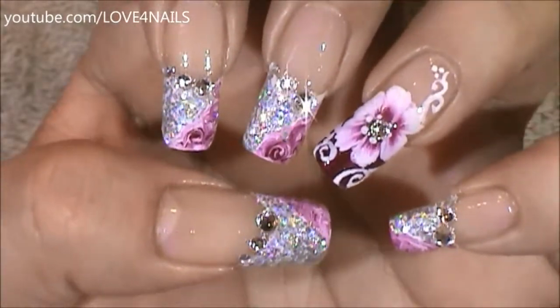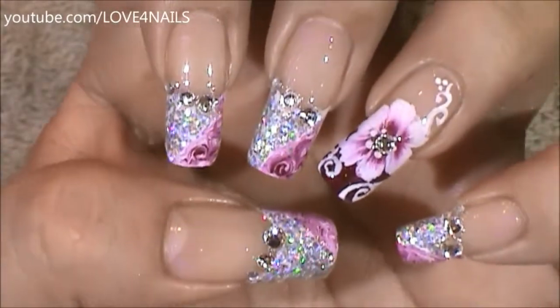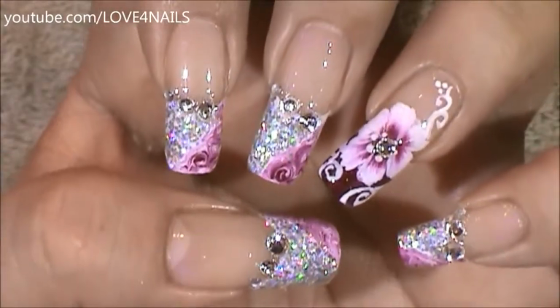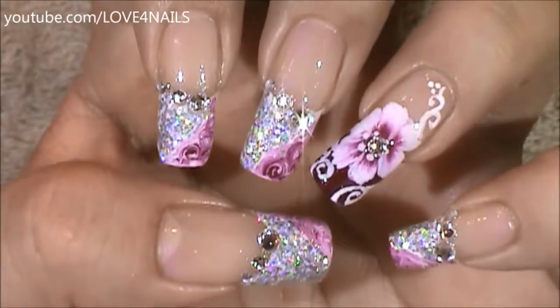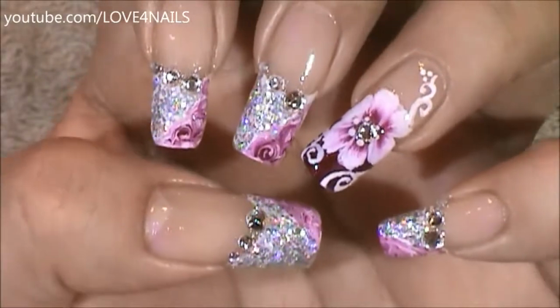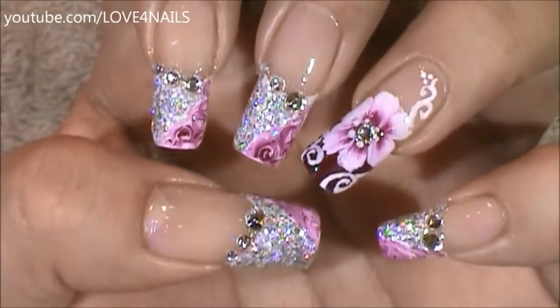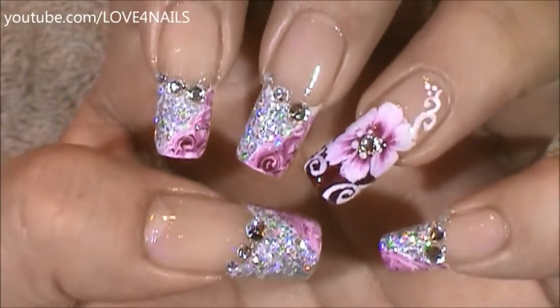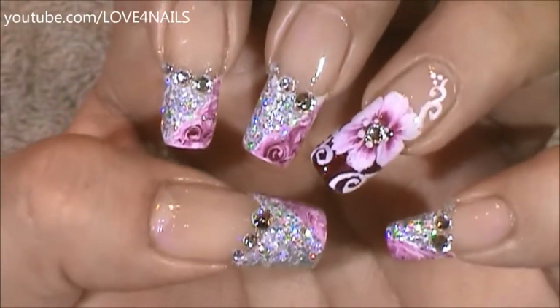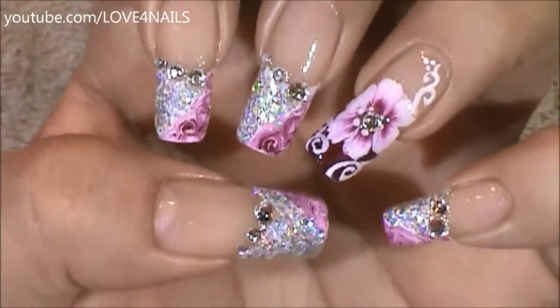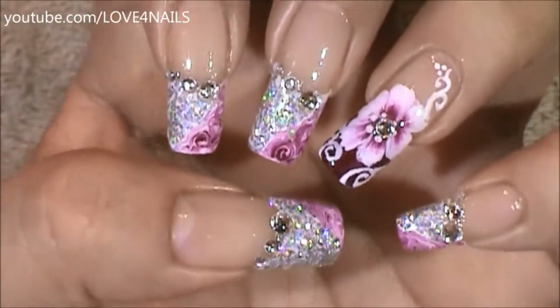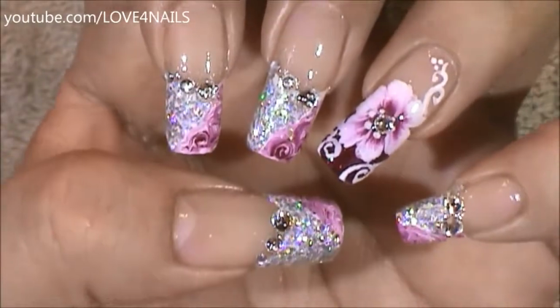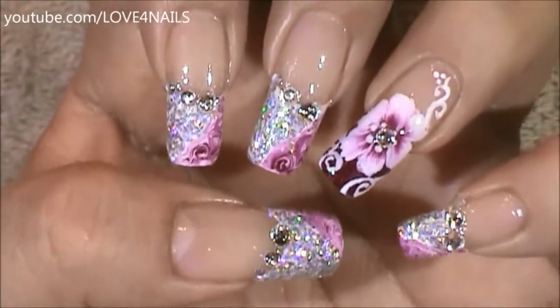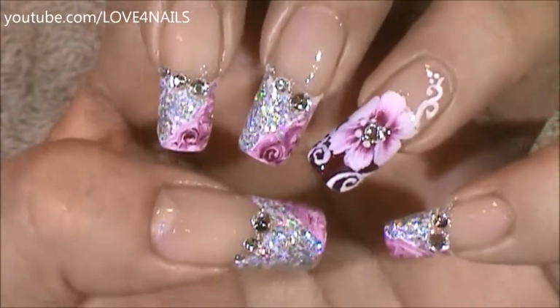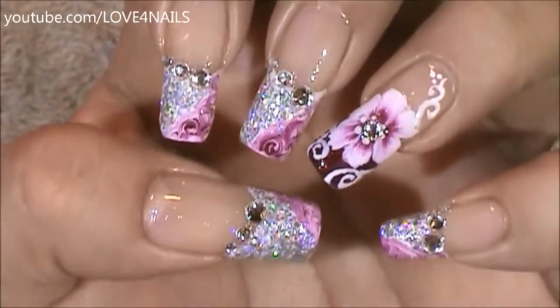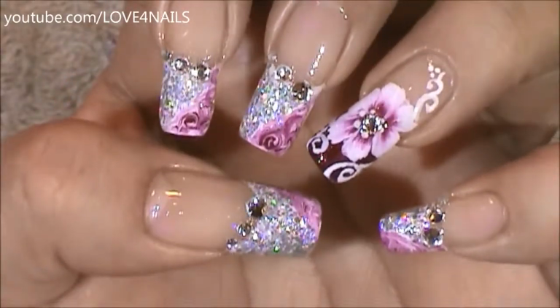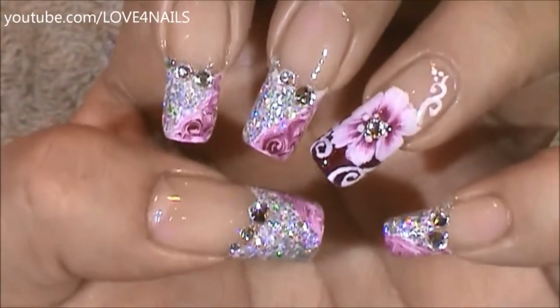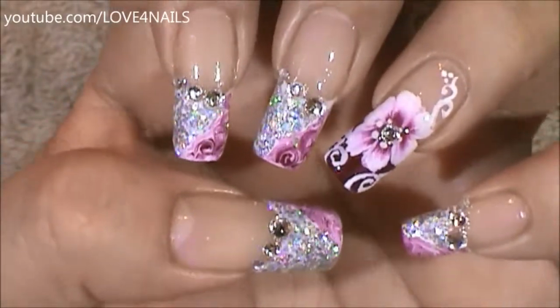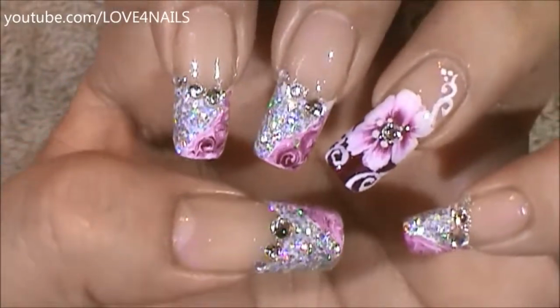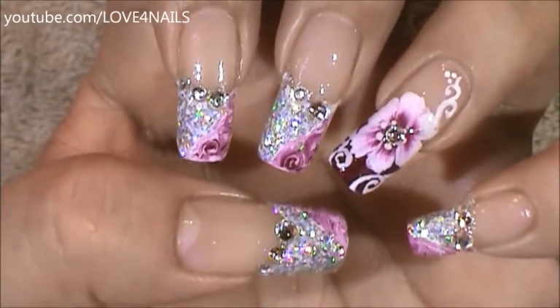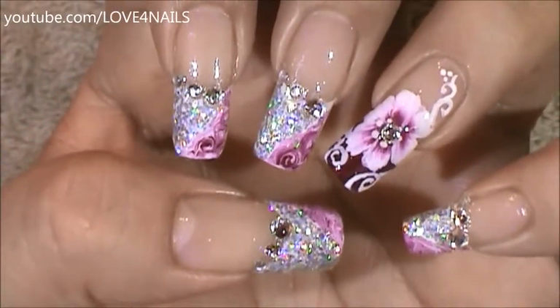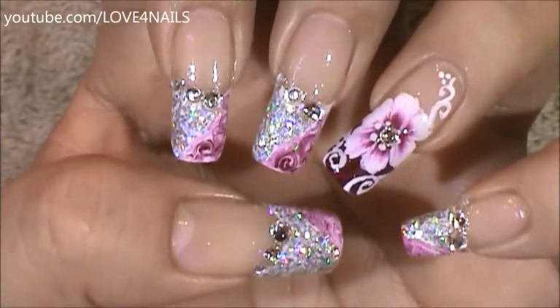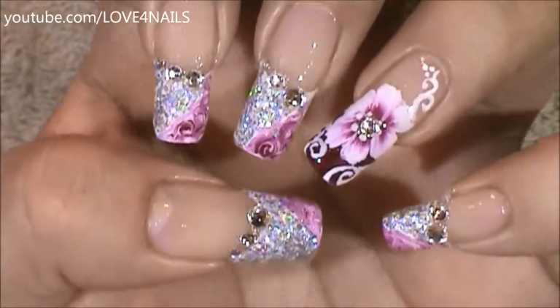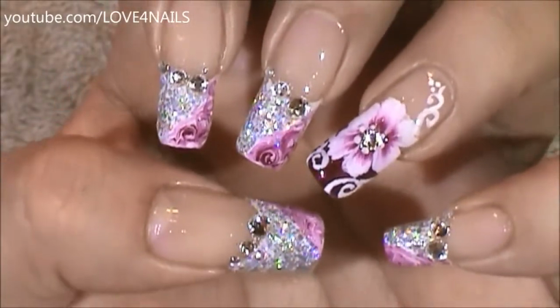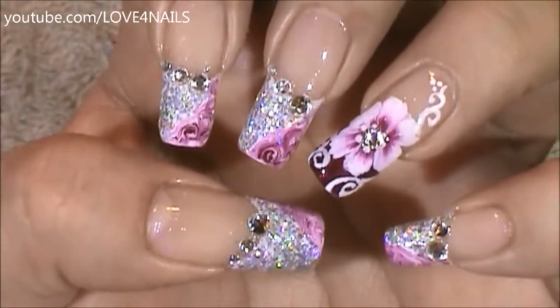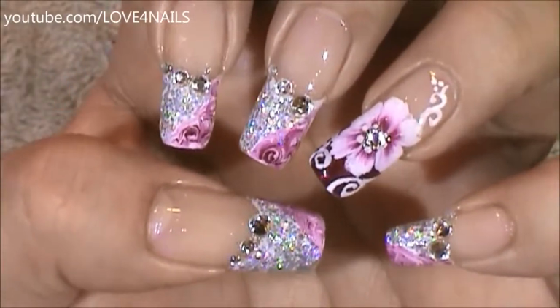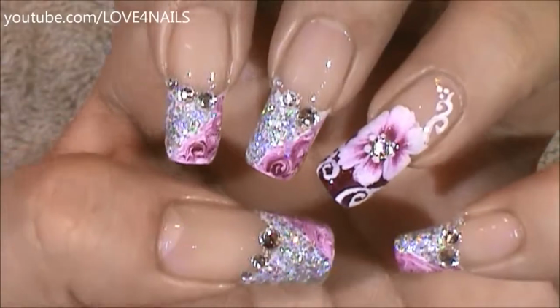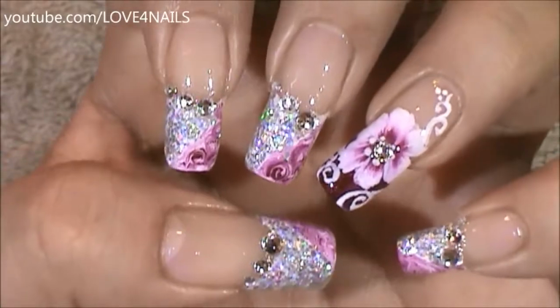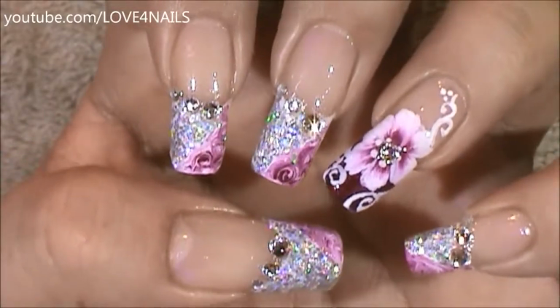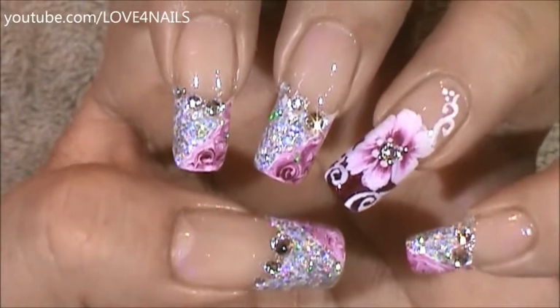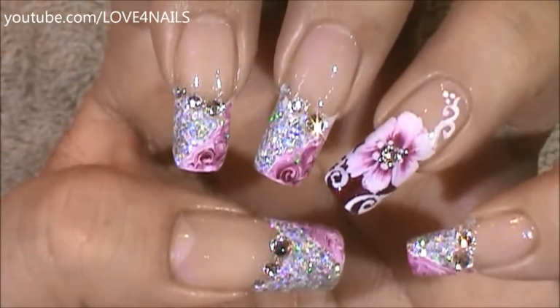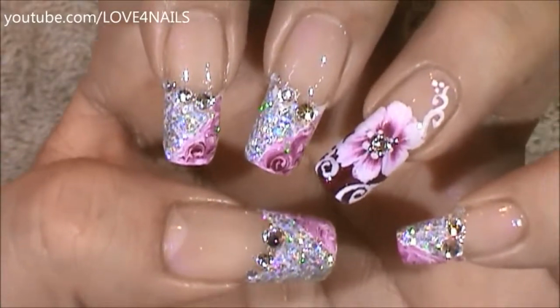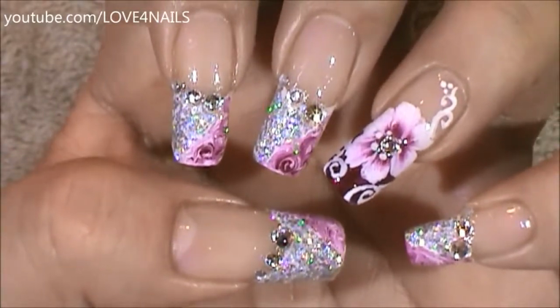I hope you guys enjoyed this tutorial and try out this nail art design using your favorite colors. Be safe and I'll see you next time. Bye!